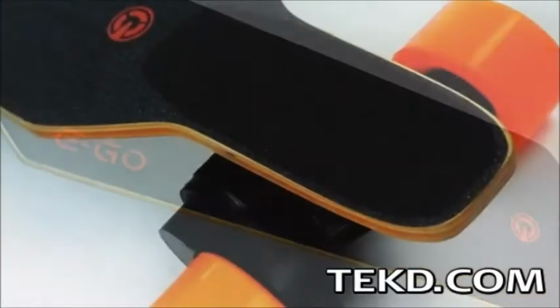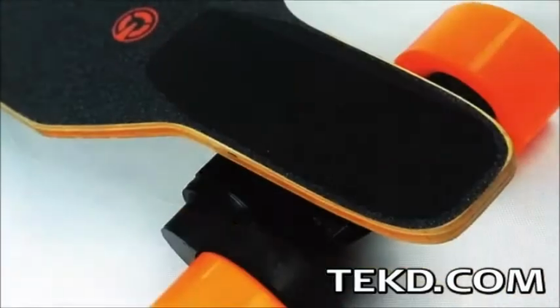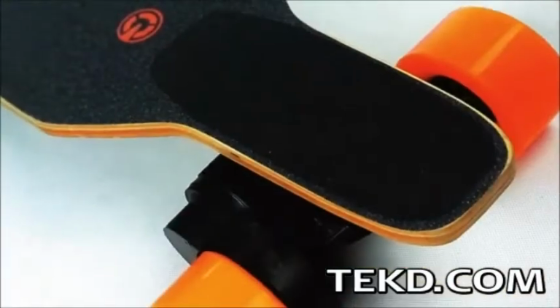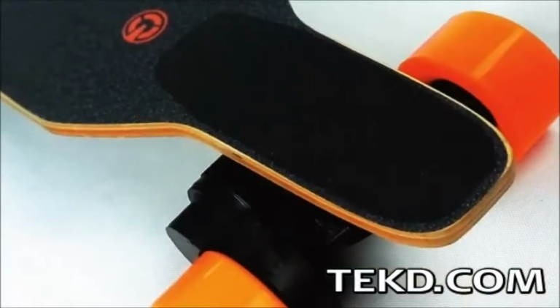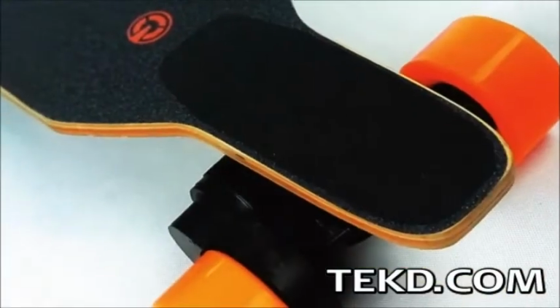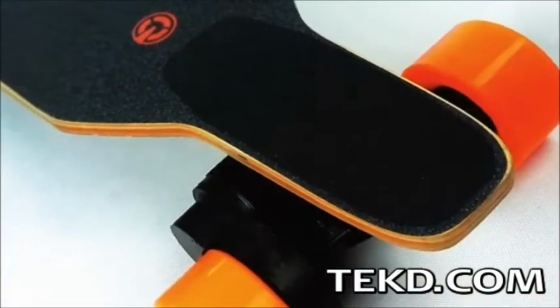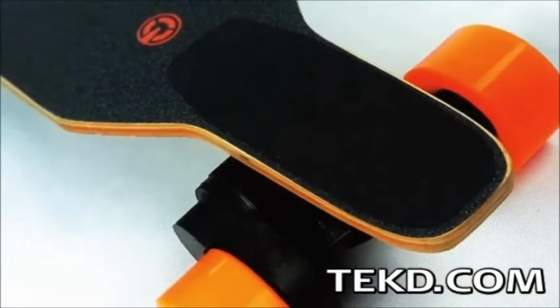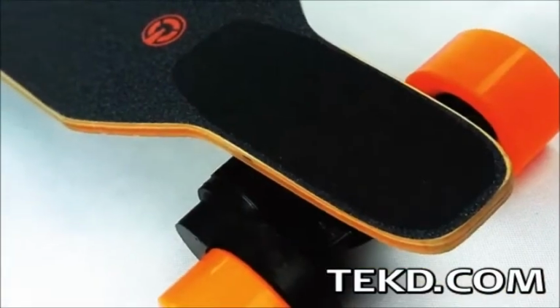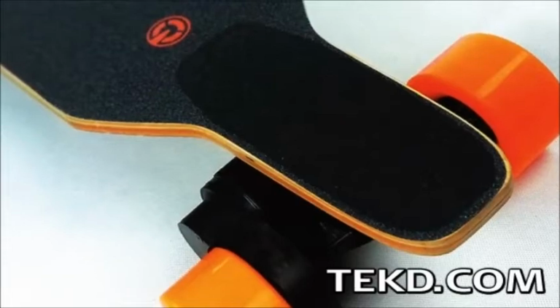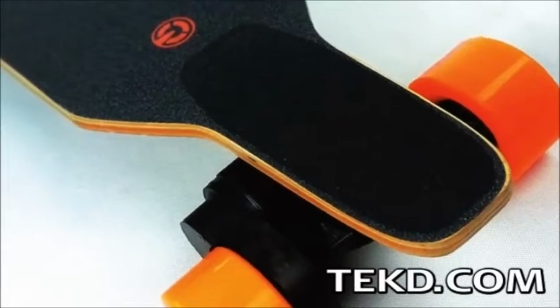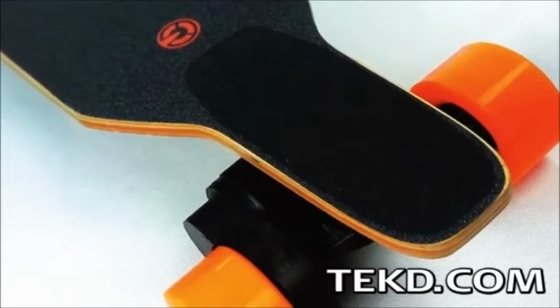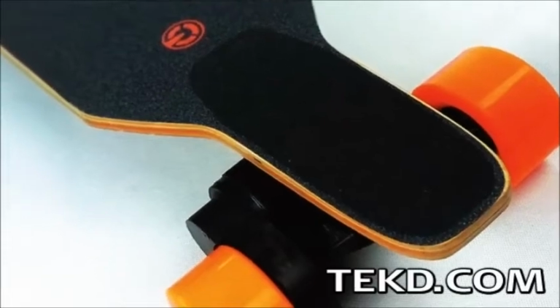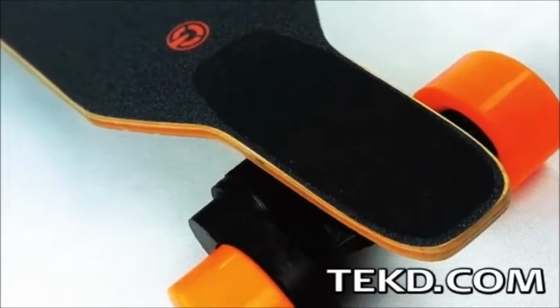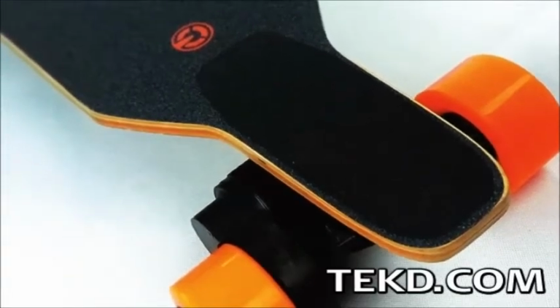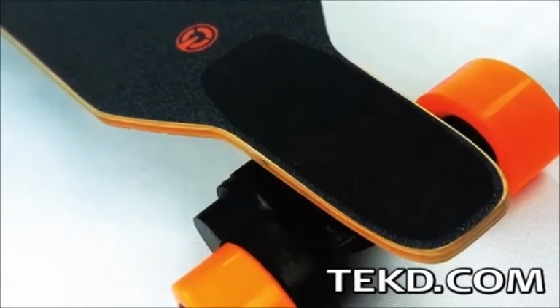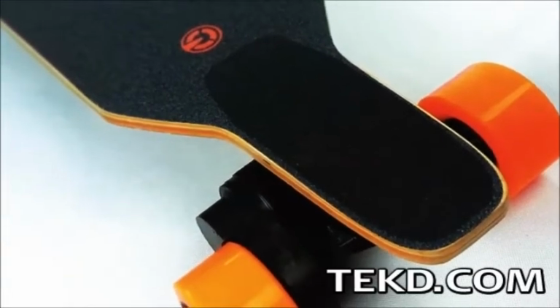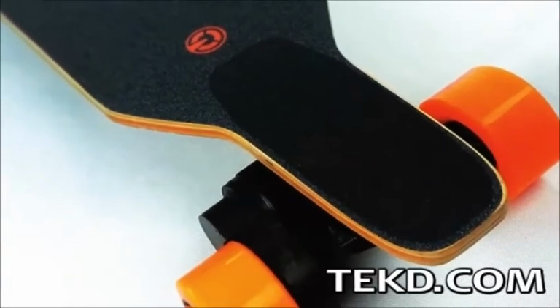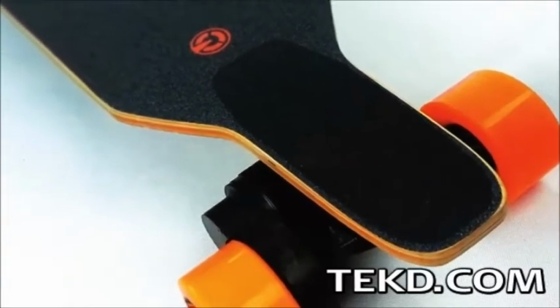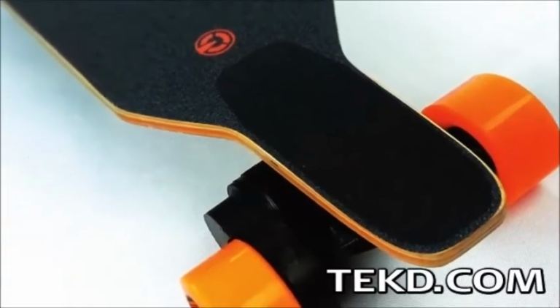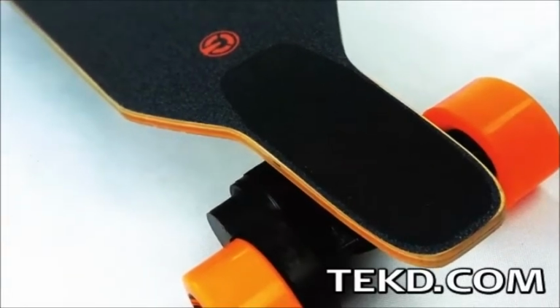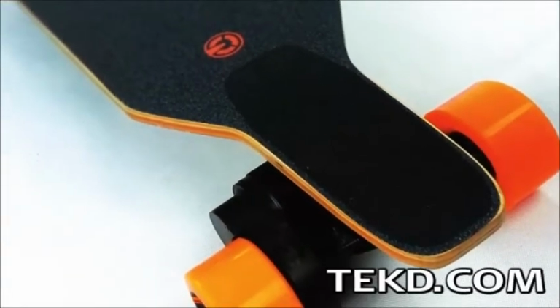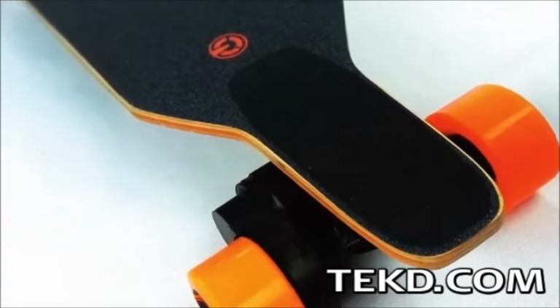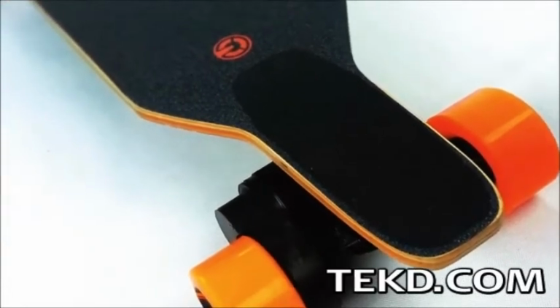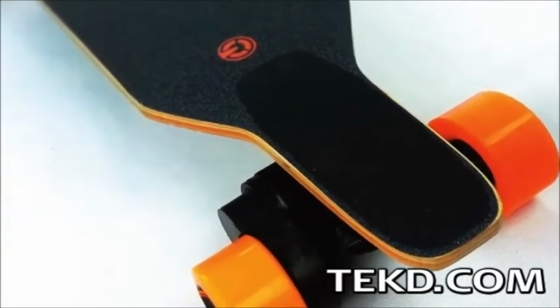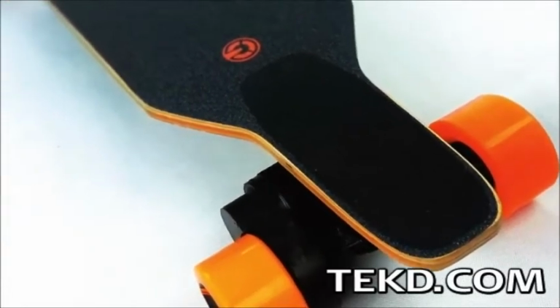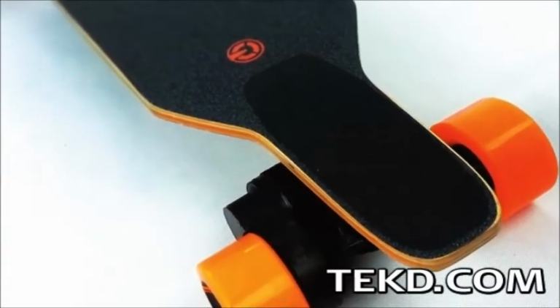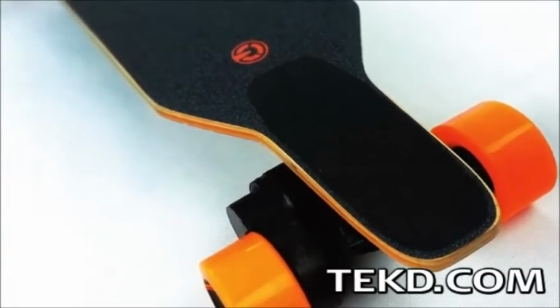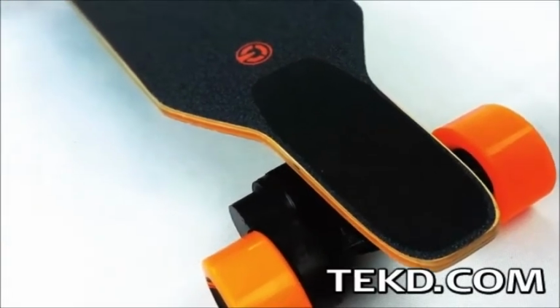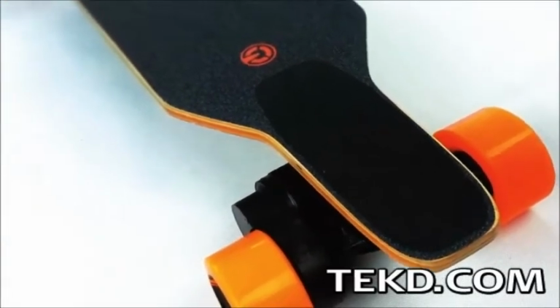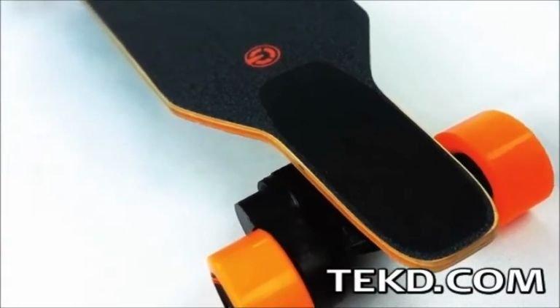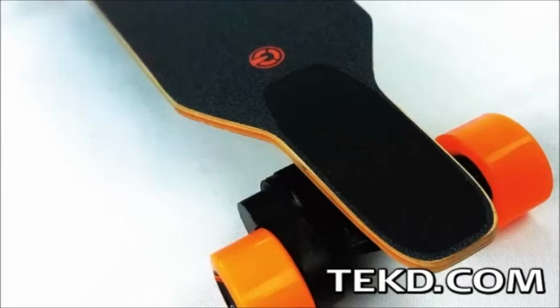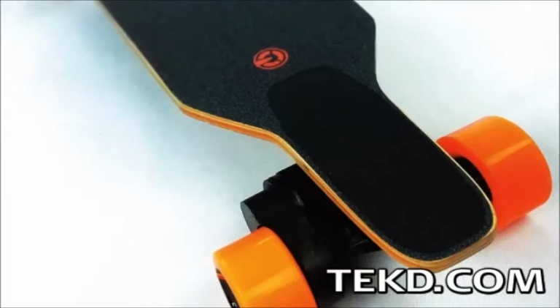With a full charge on the battery, the Ego Cruiser will easily get you where you are going with an estimated 30 kilometer range, or just under 20 miles.